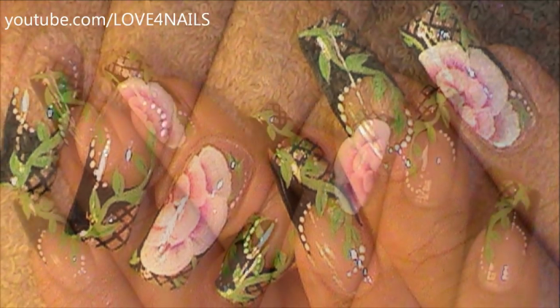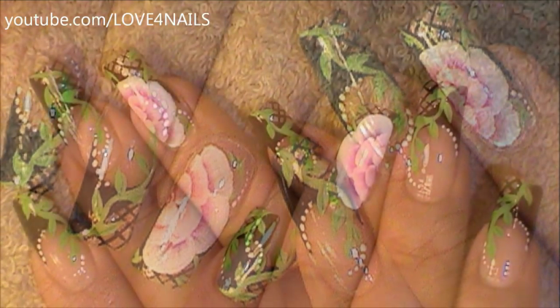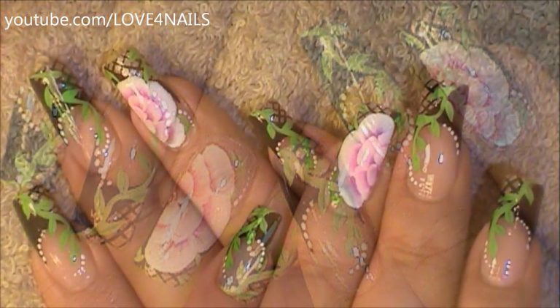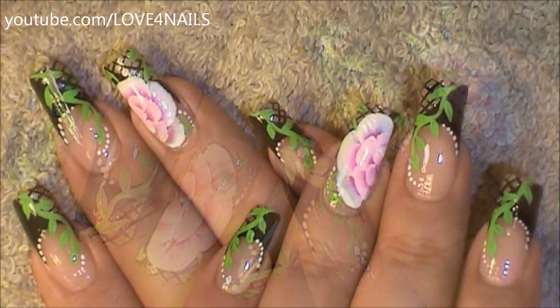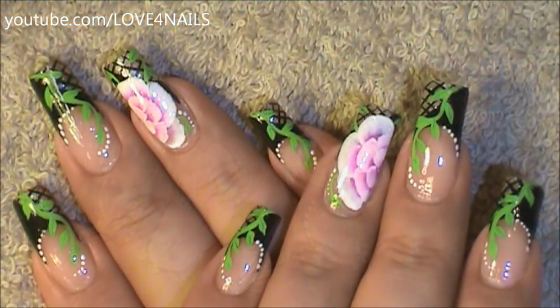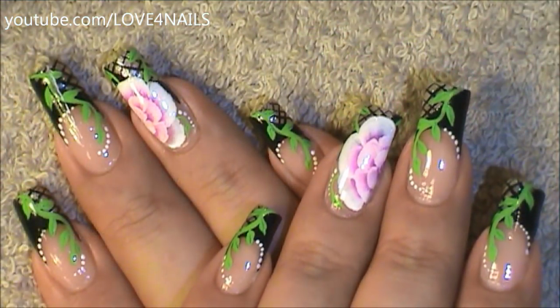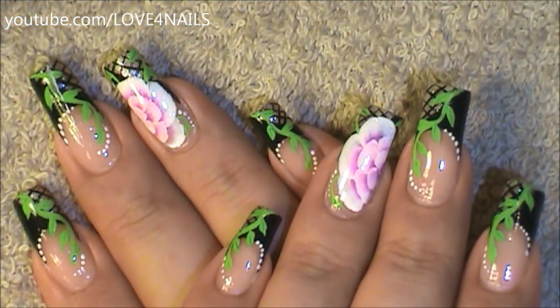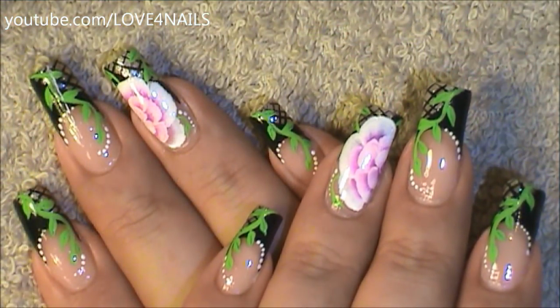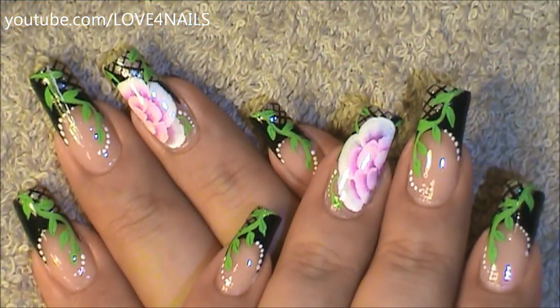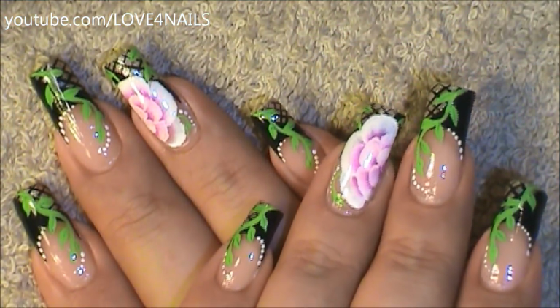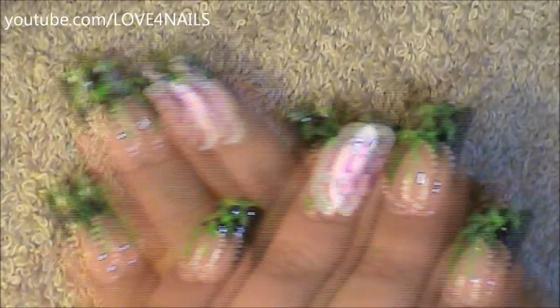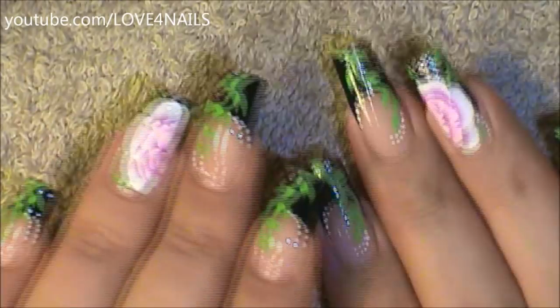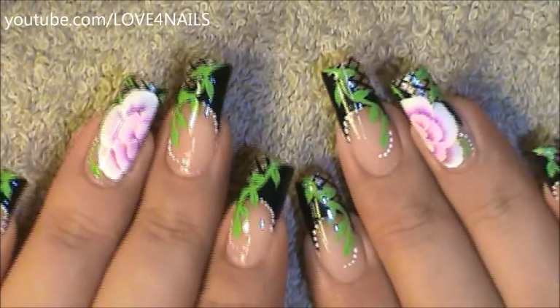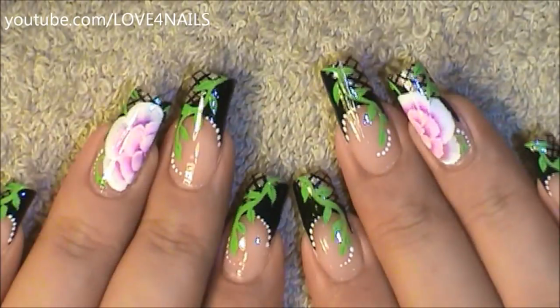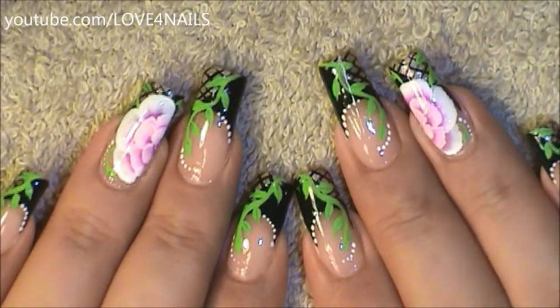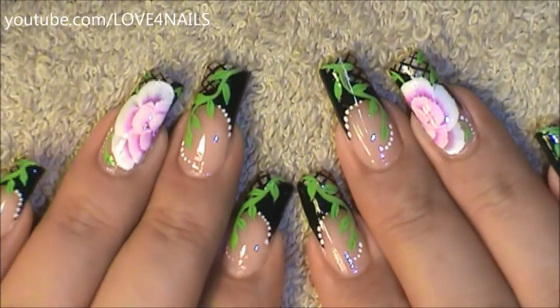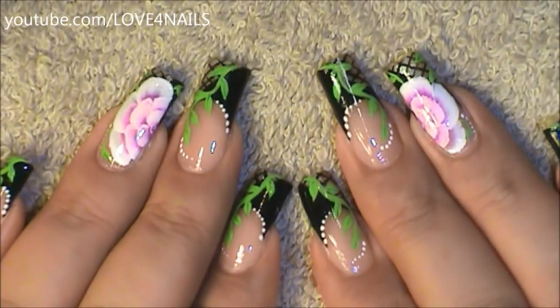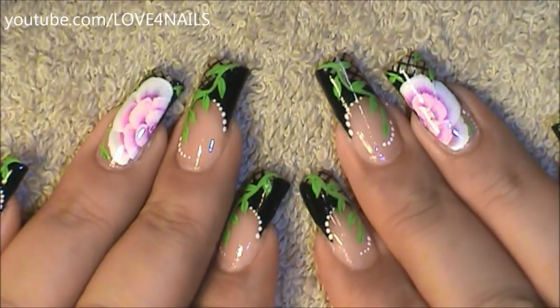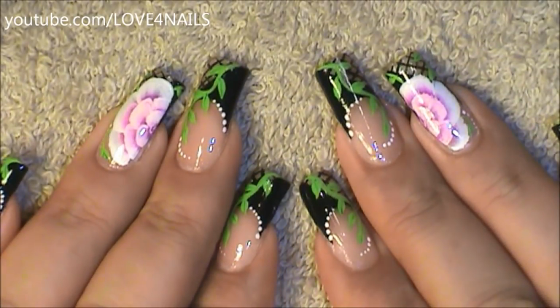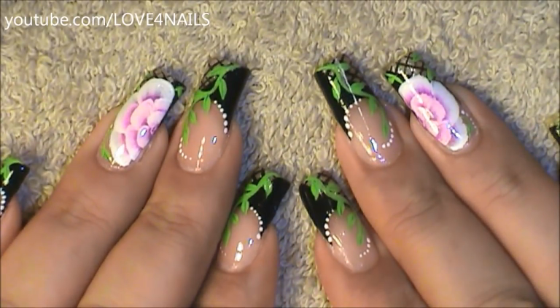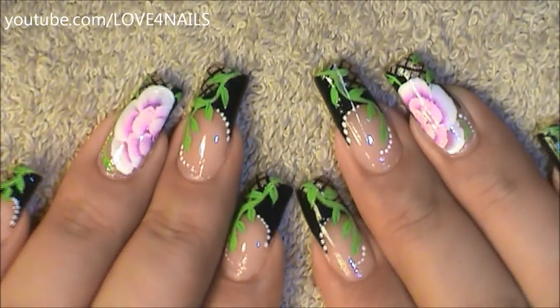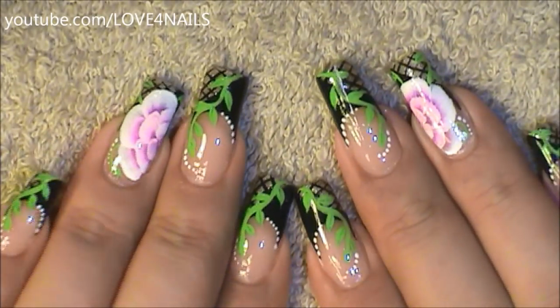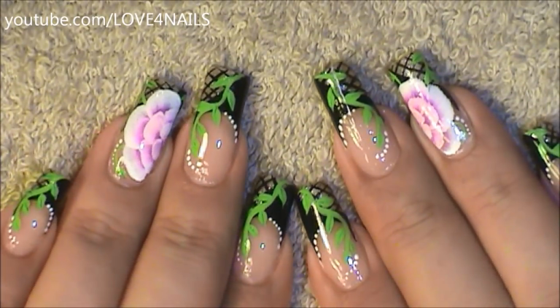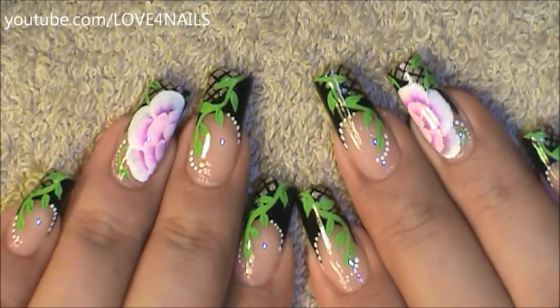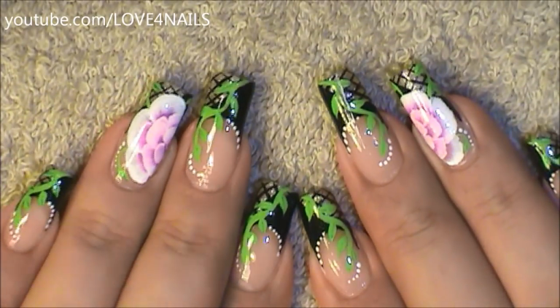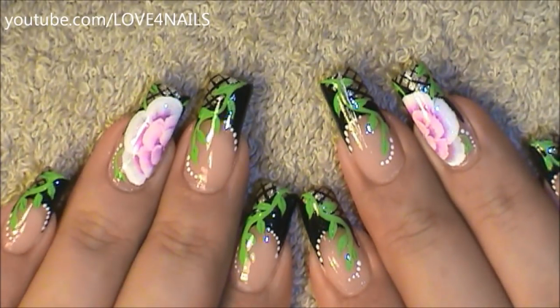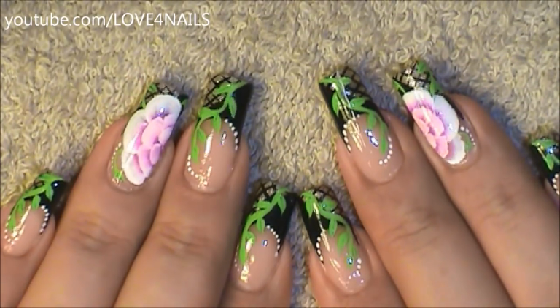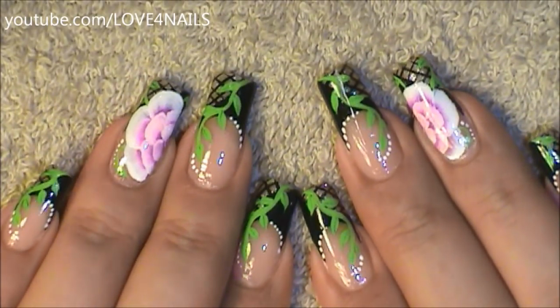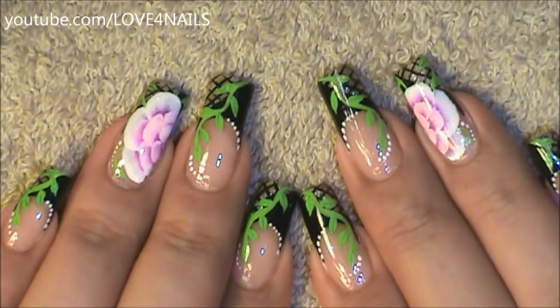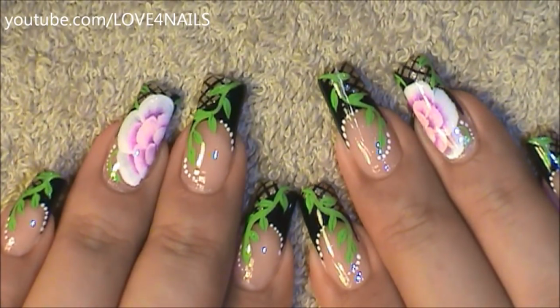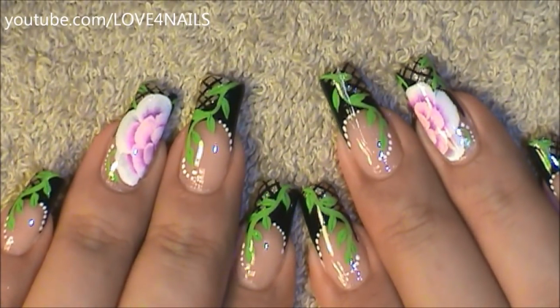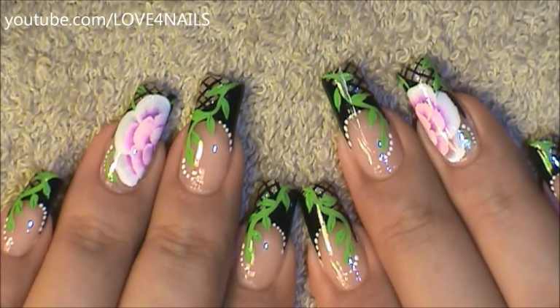Hello, I hope you guys are all doing great. This is the nail art design we're going to be working on today. Let's get started.